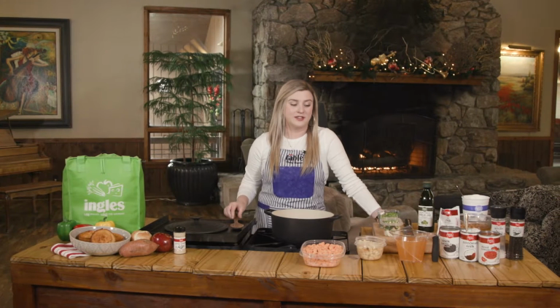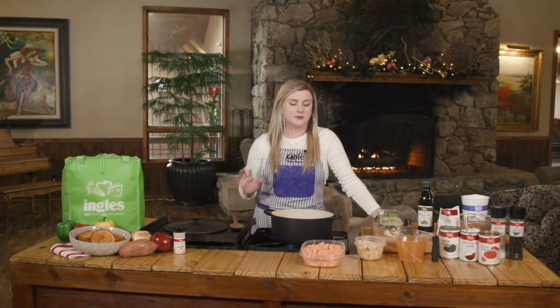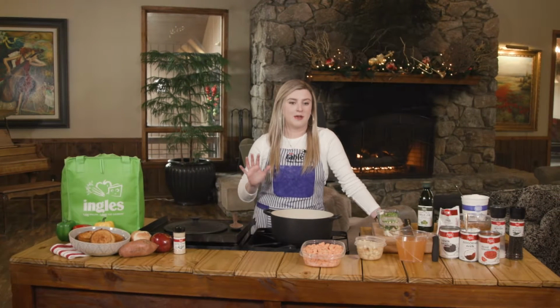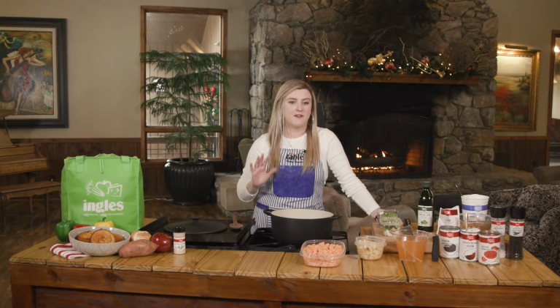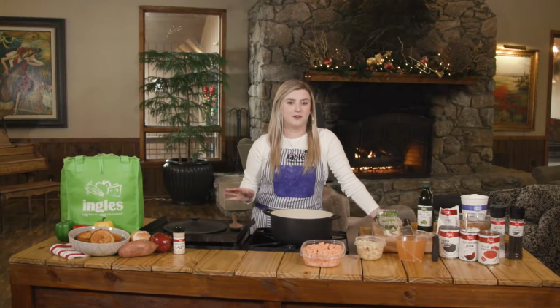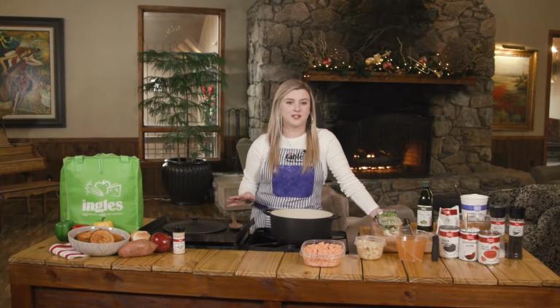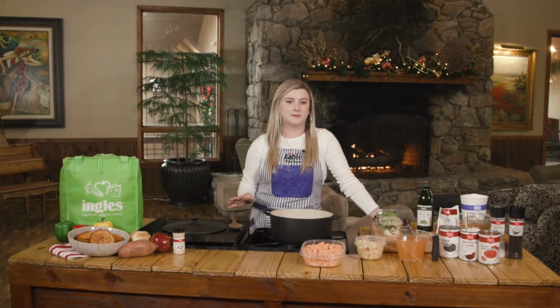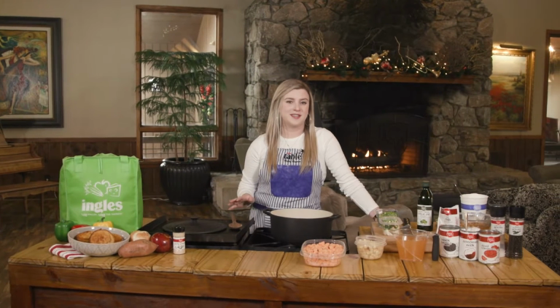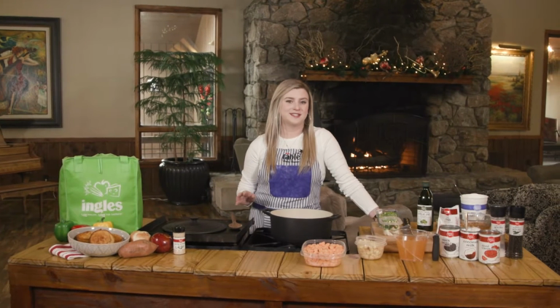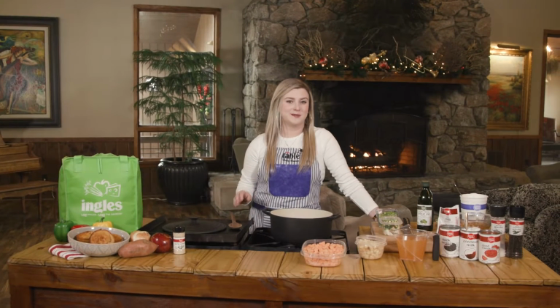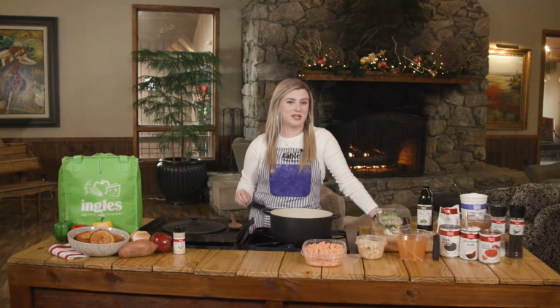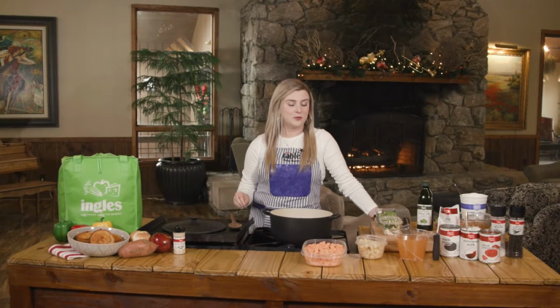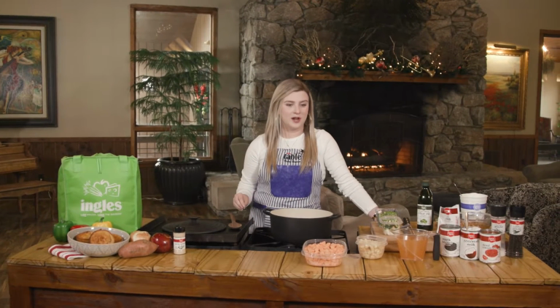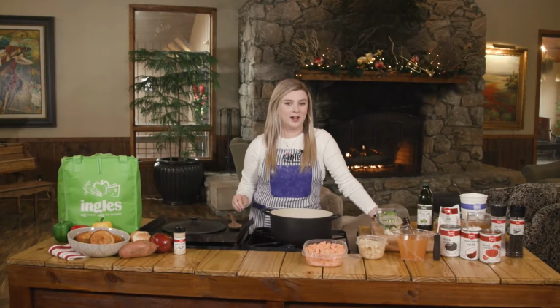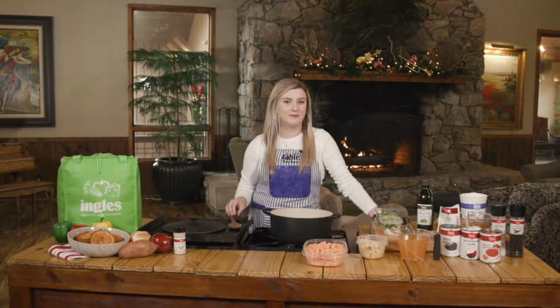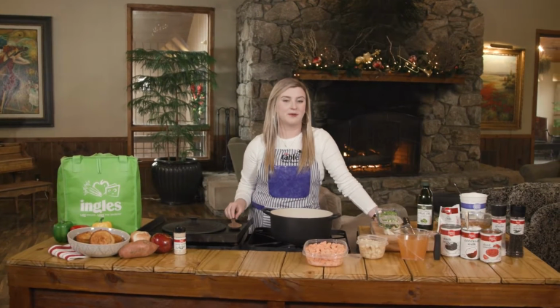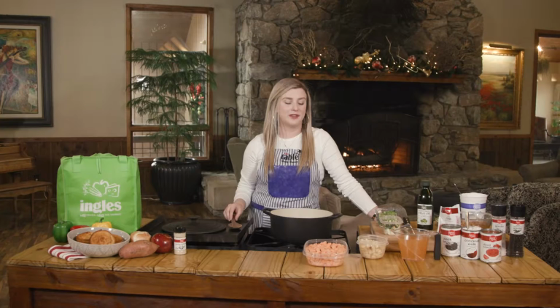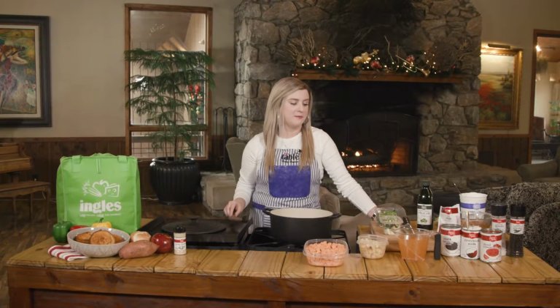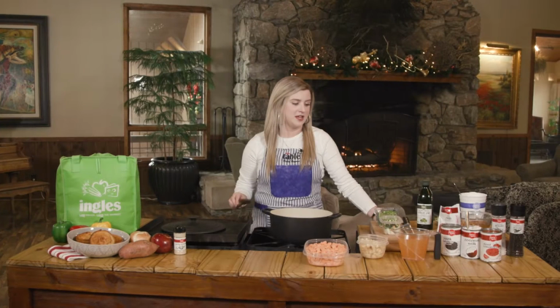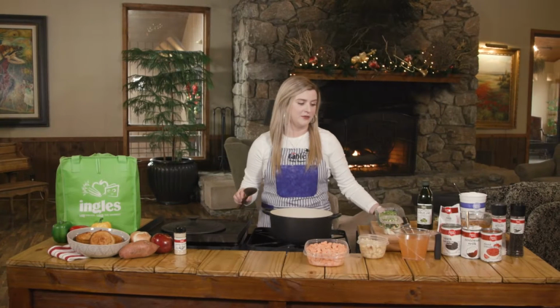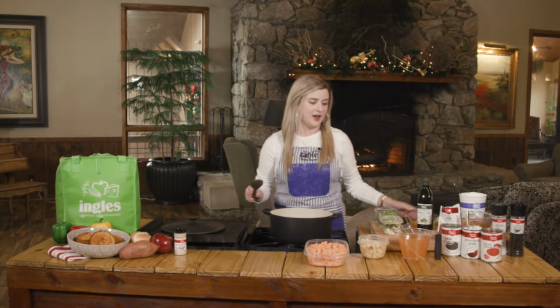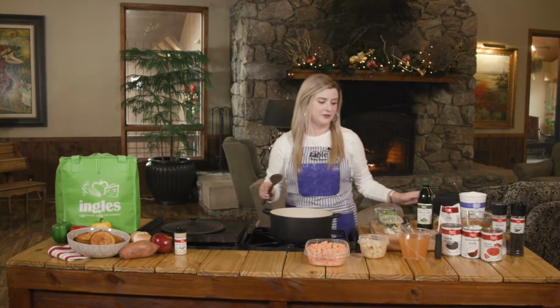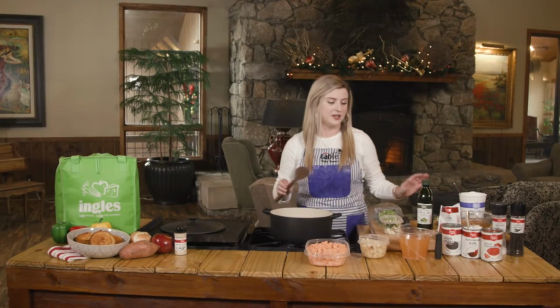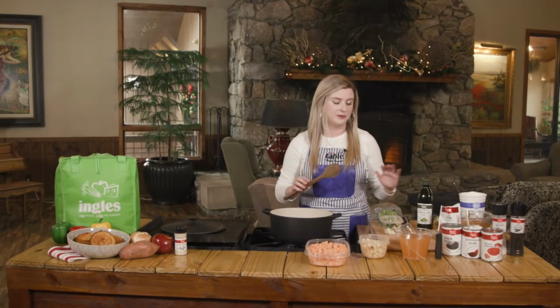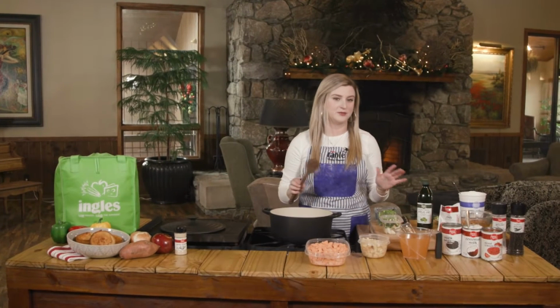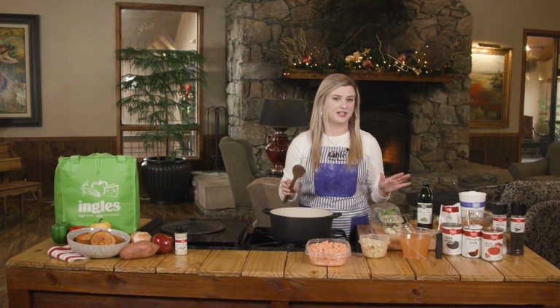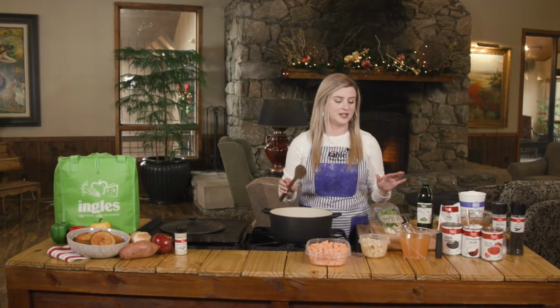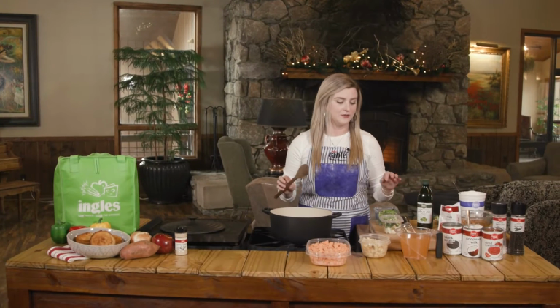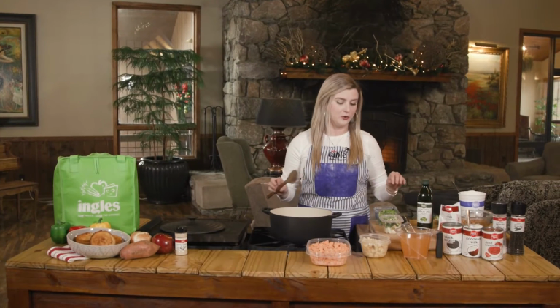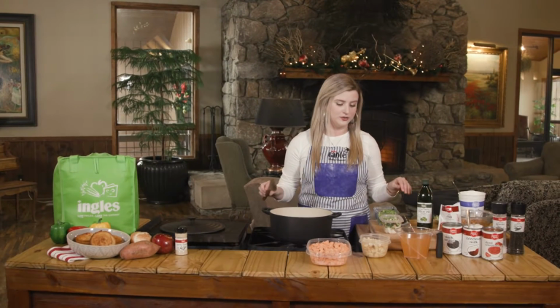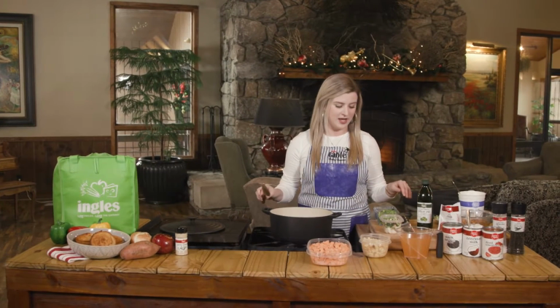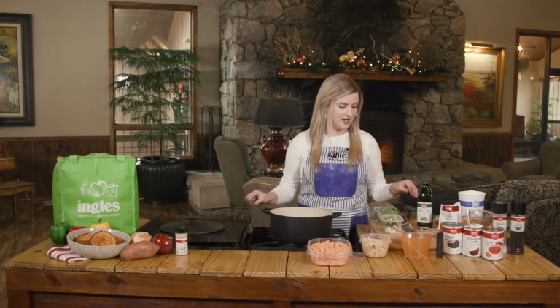This is one of my favorite recipes to make in the winter, but really I make it year-round. It's really nice for a cold day.